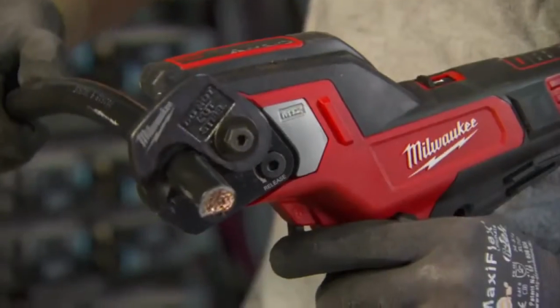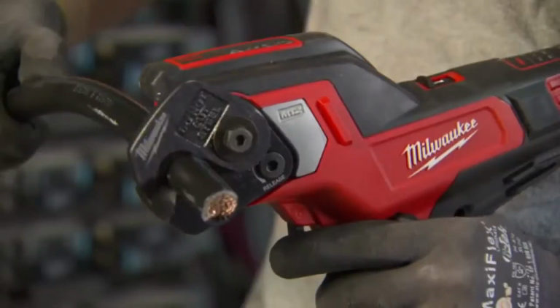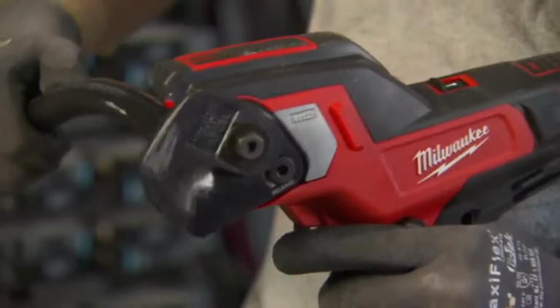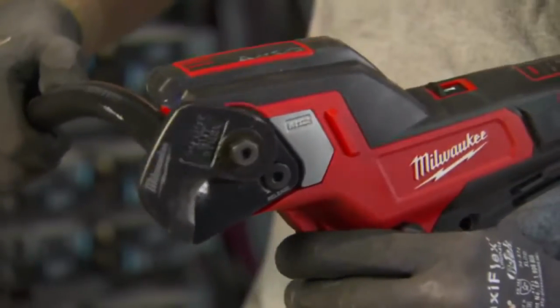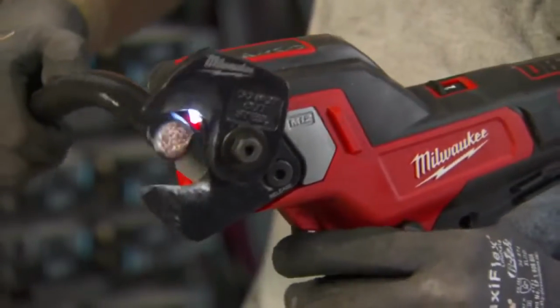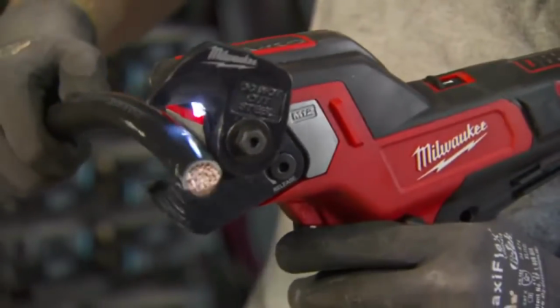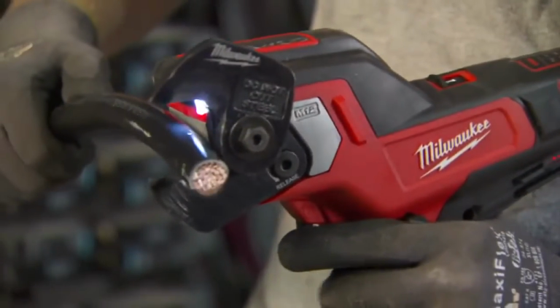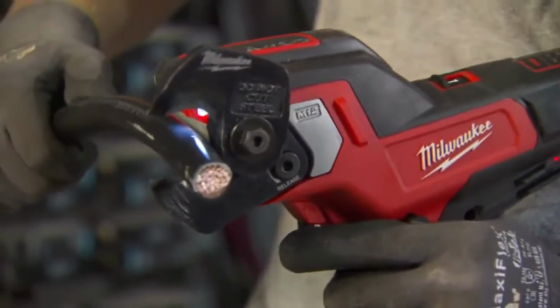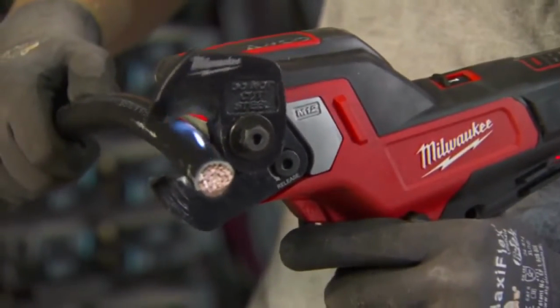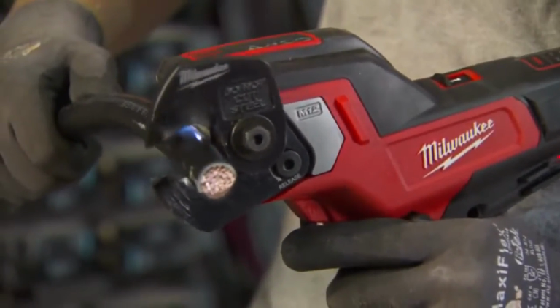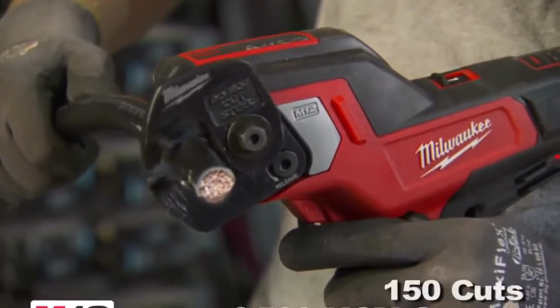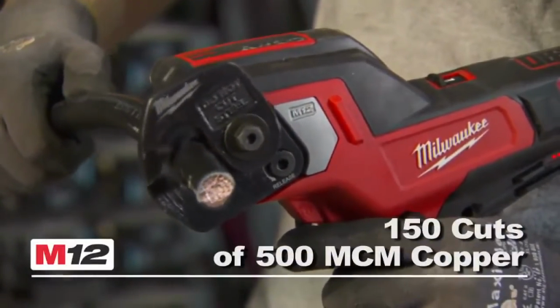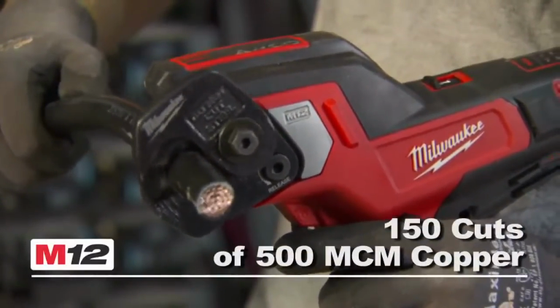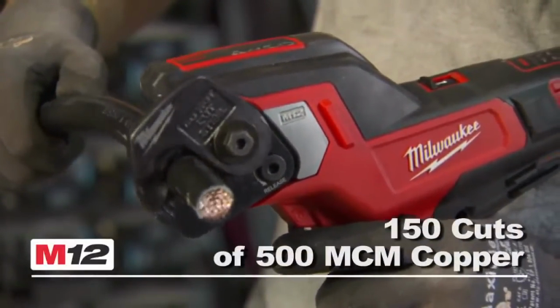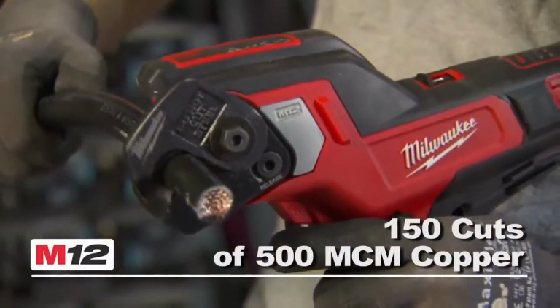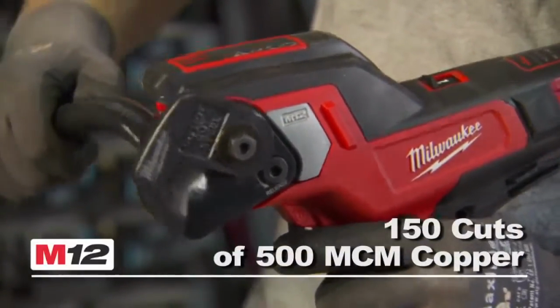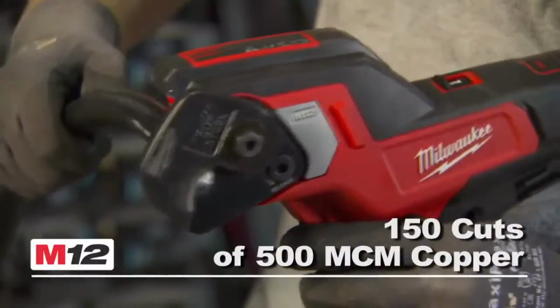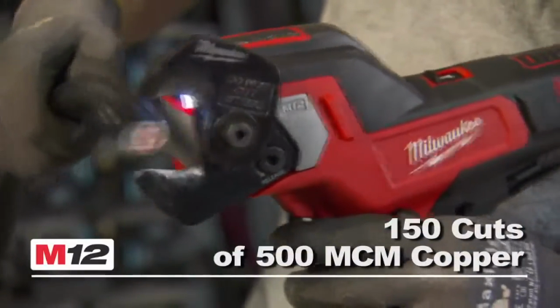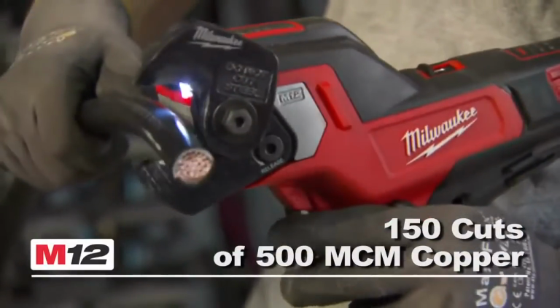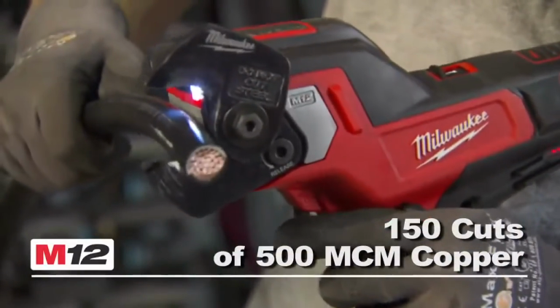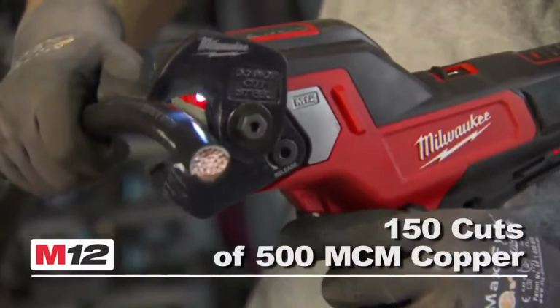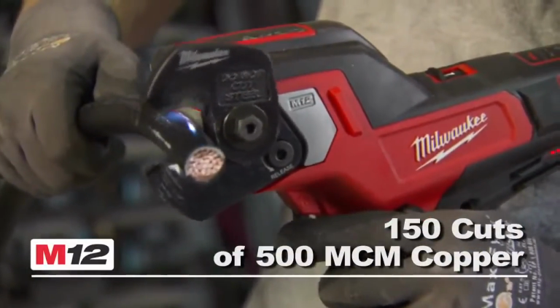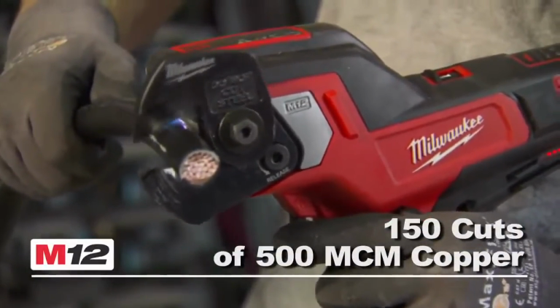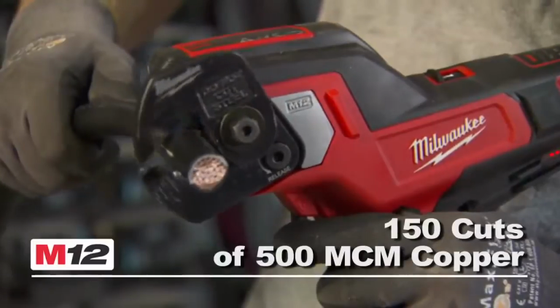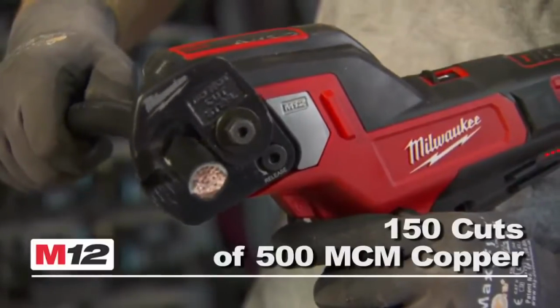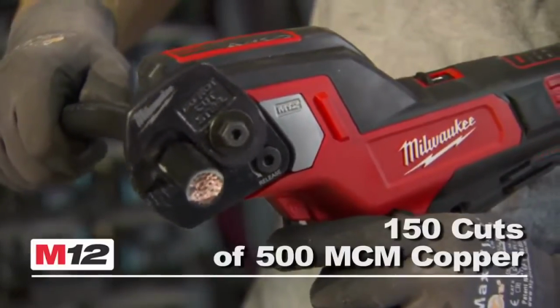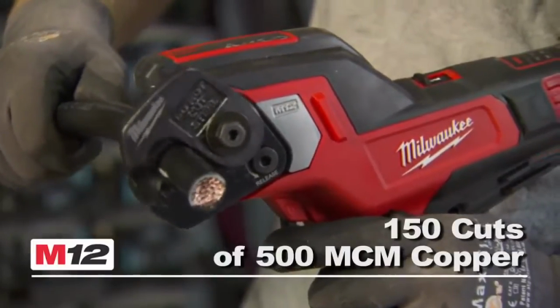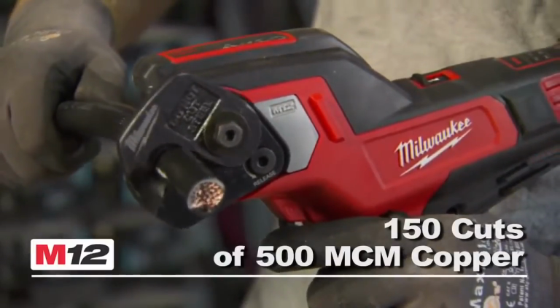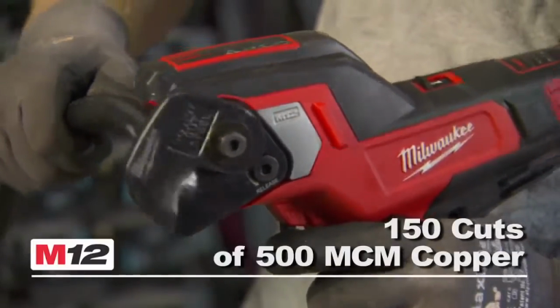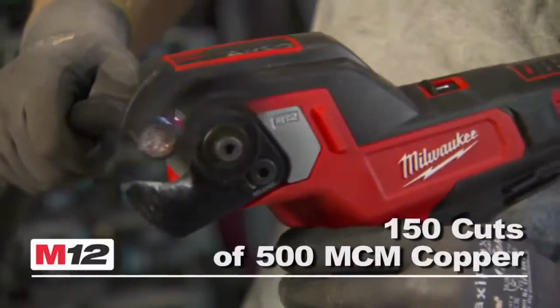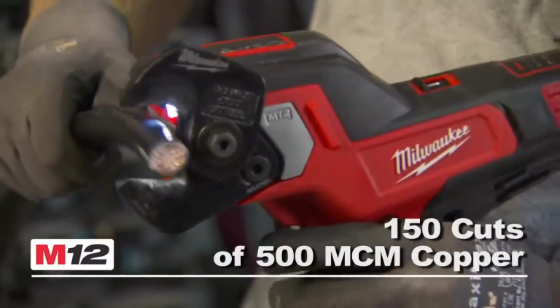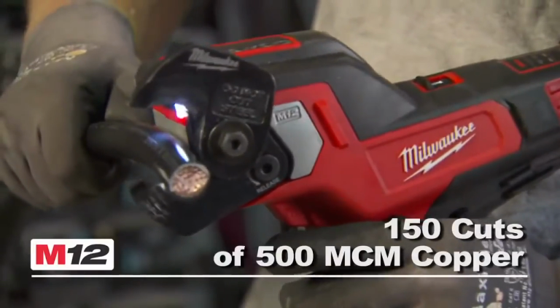Milwaukee's Red Lithium XC Battery delivers up to 150 cuts of 500 MCM copper per charge for increased productivity.